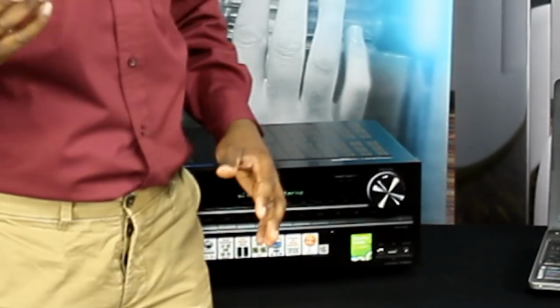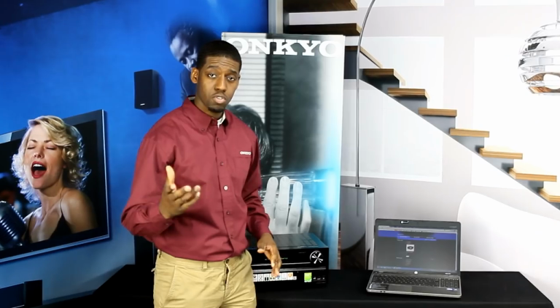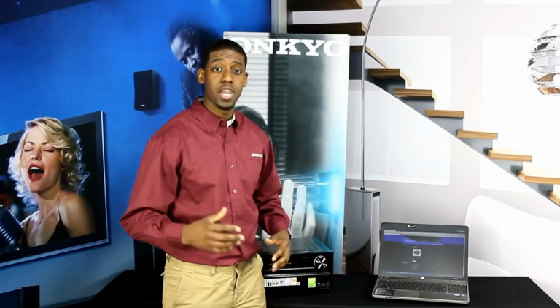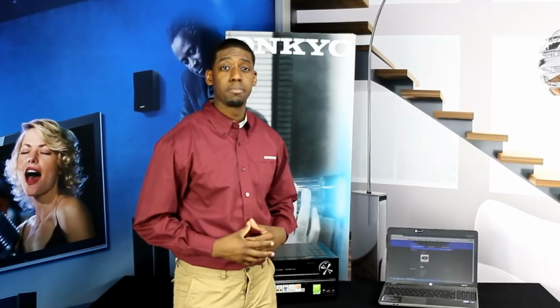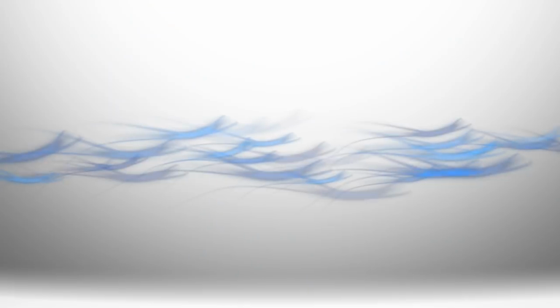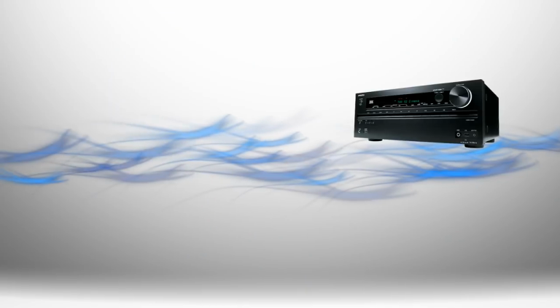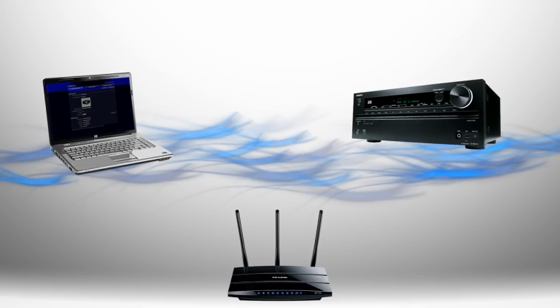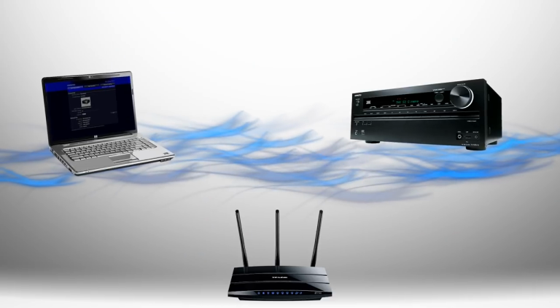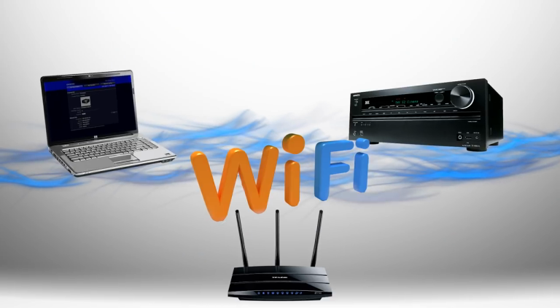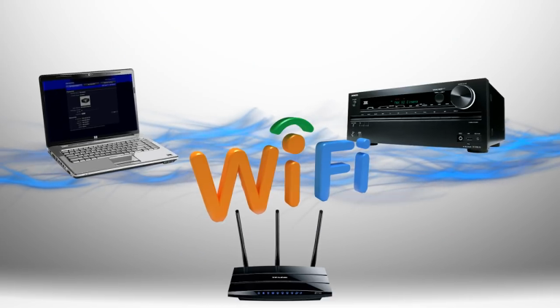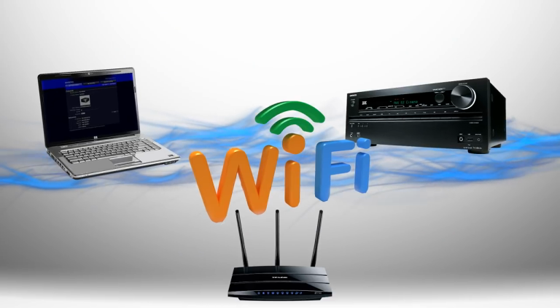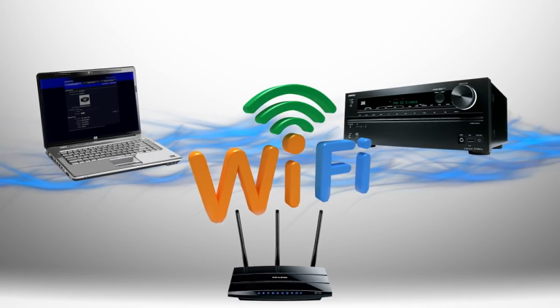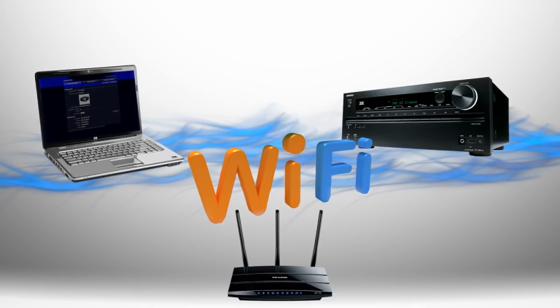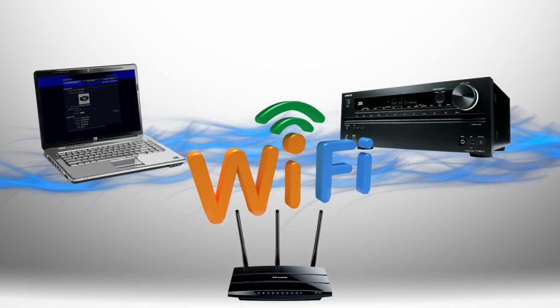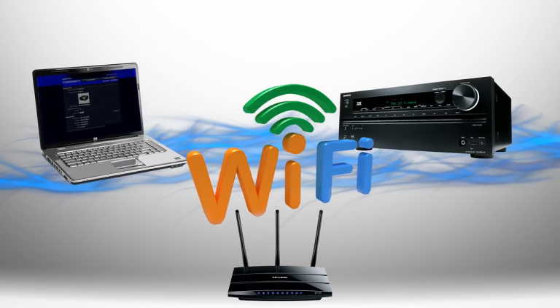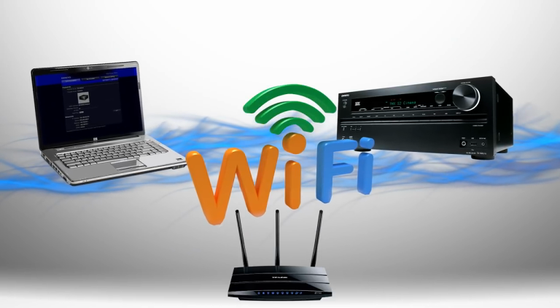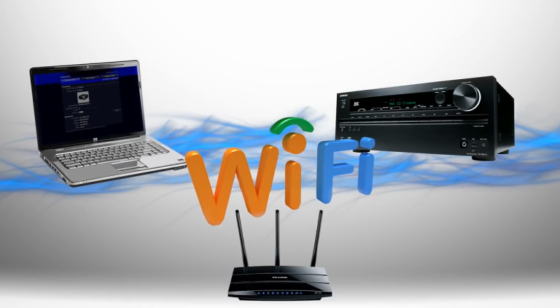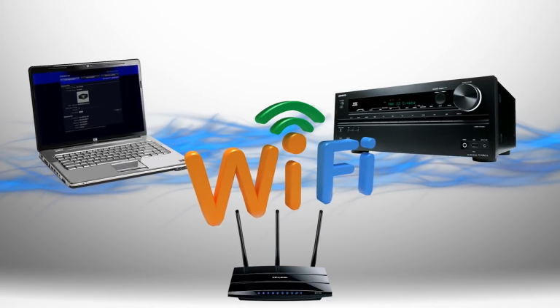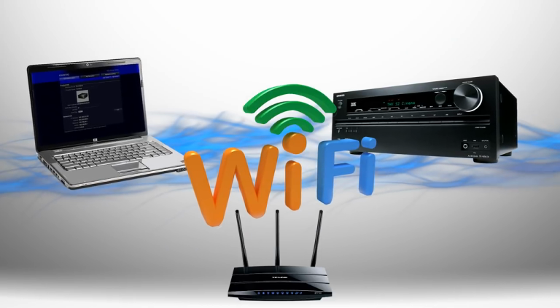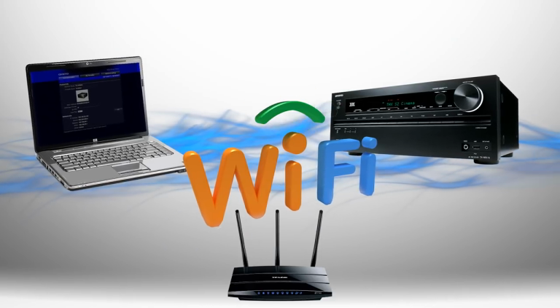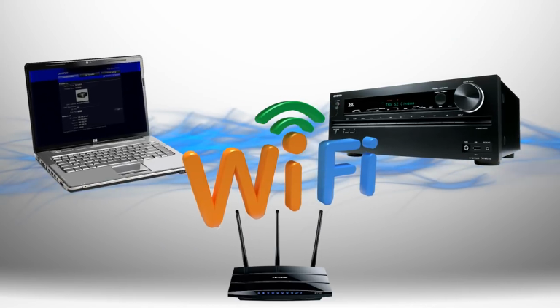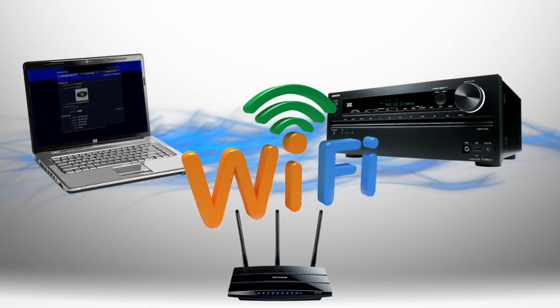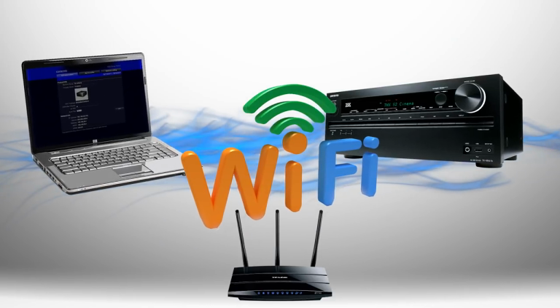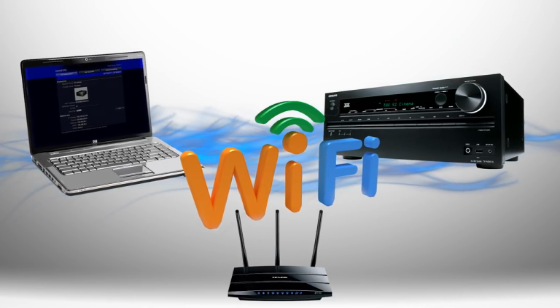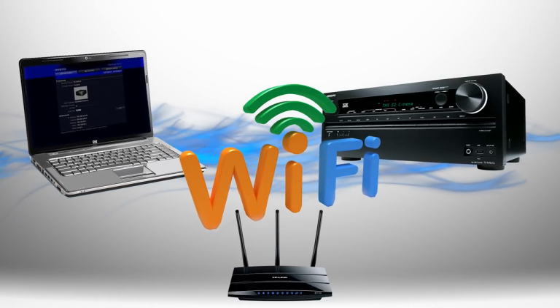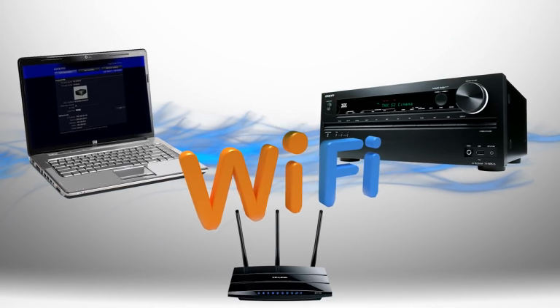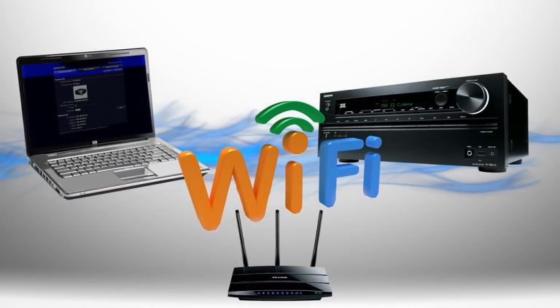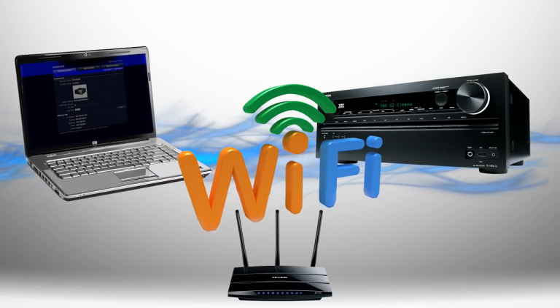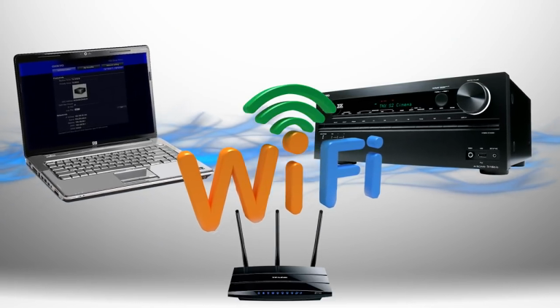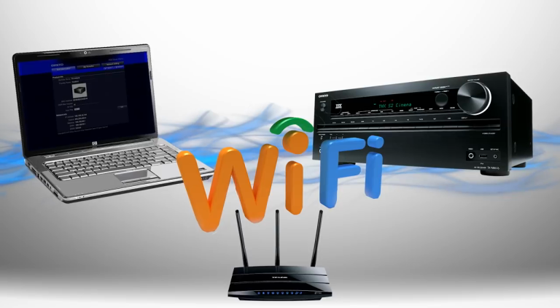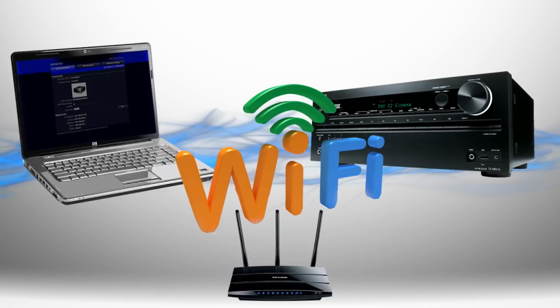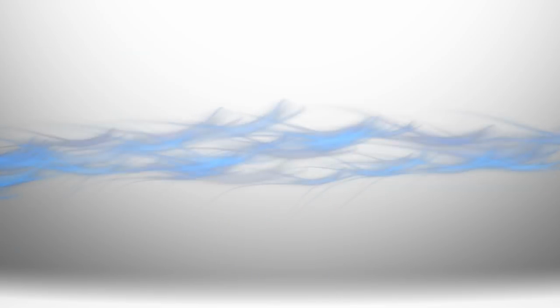Let's begin. Make sure that you have your receiver and computer connected to your home network, either with an Ethernet cable or Wi-Fi.